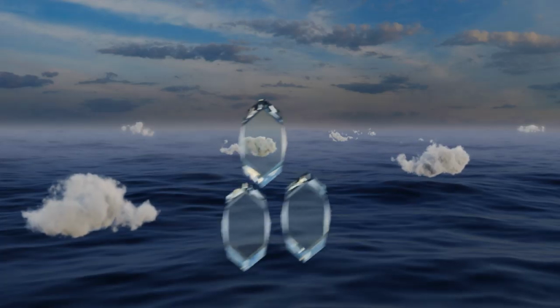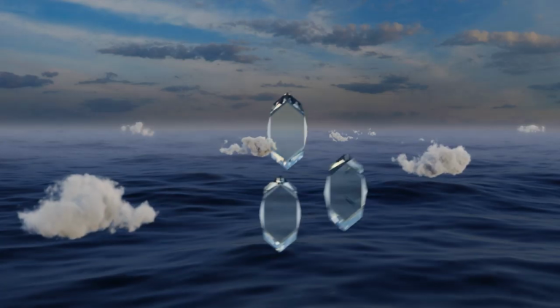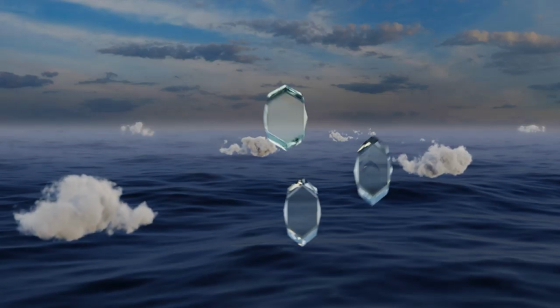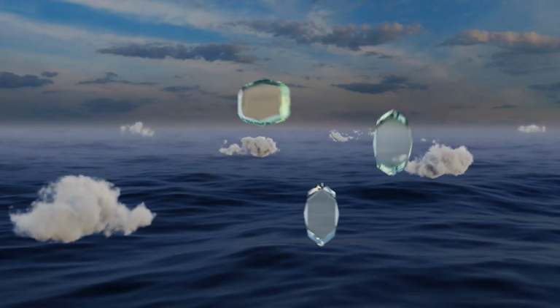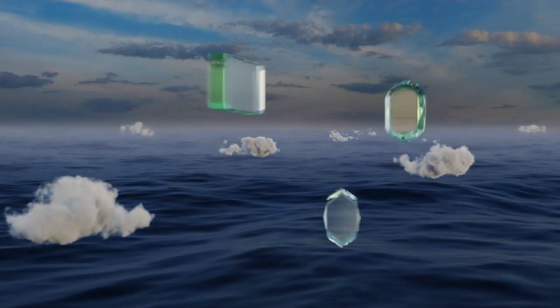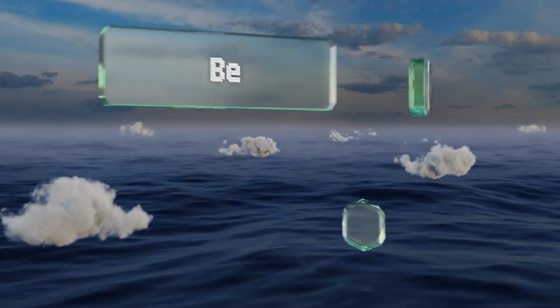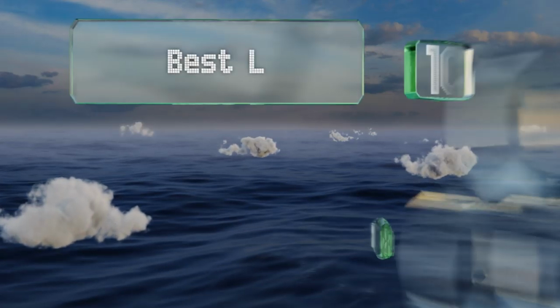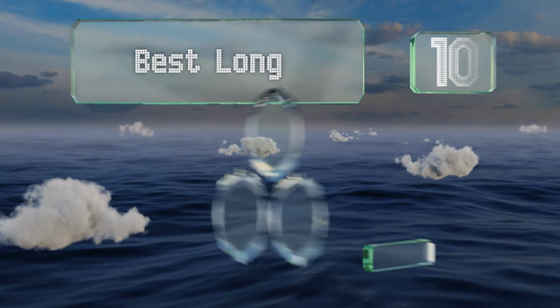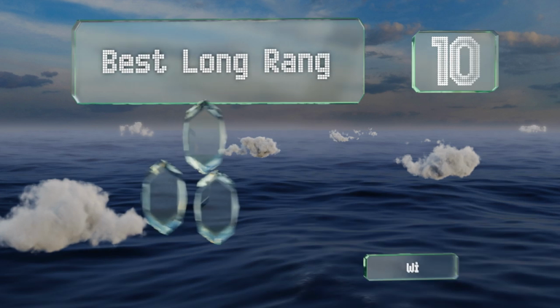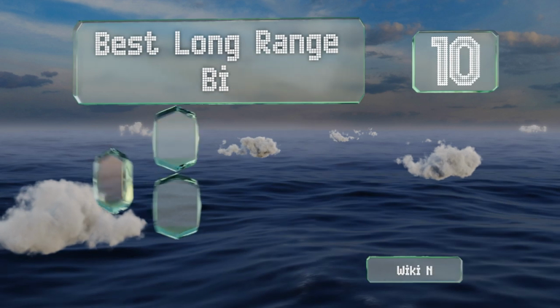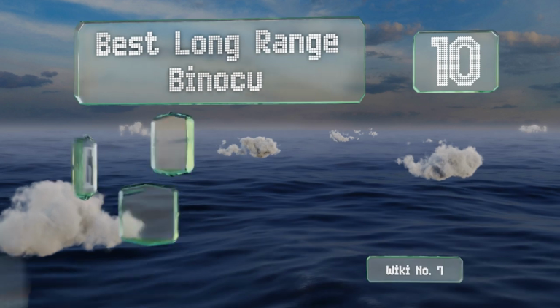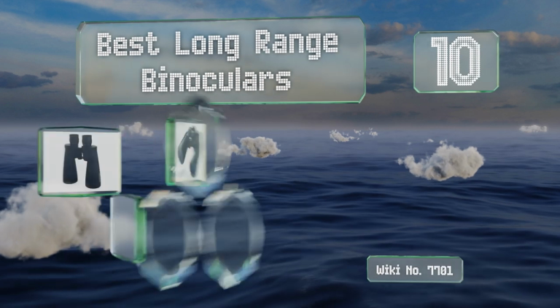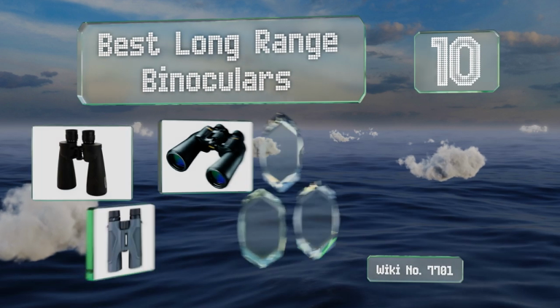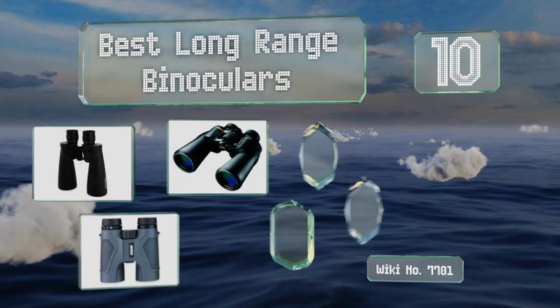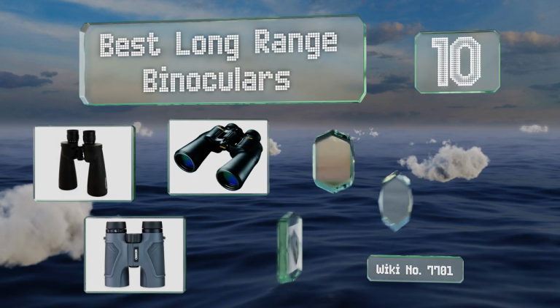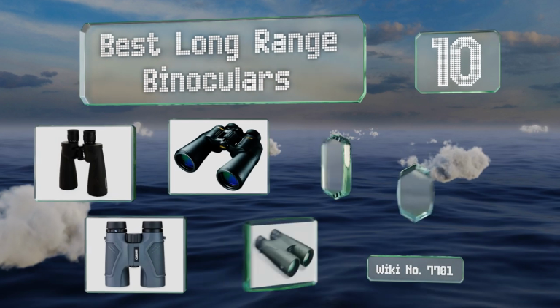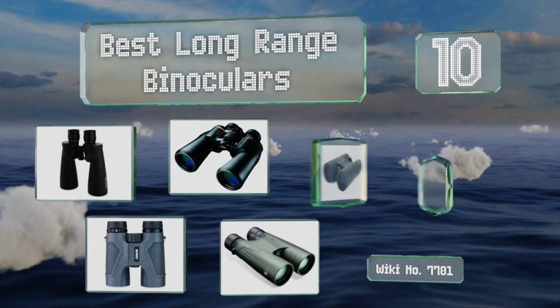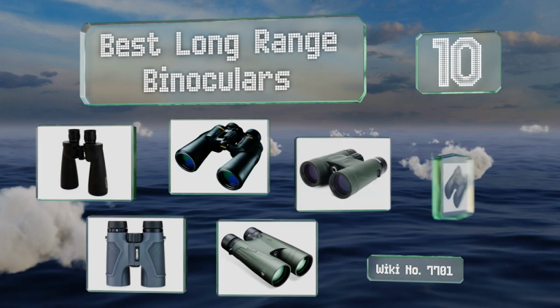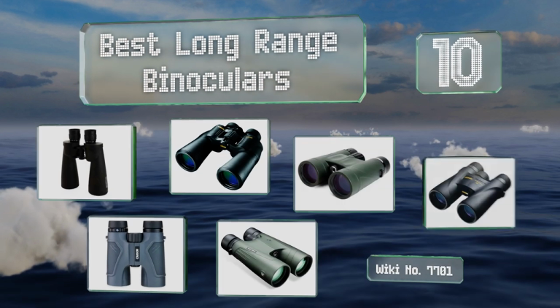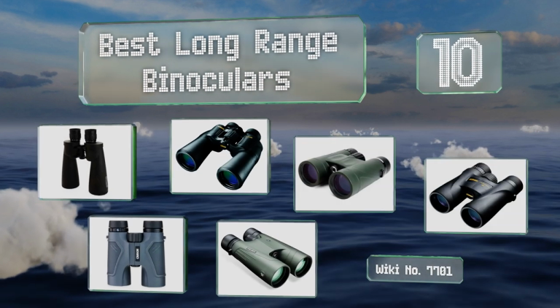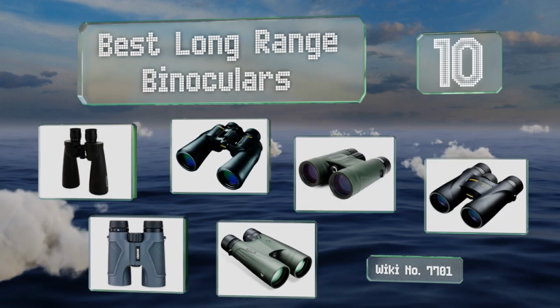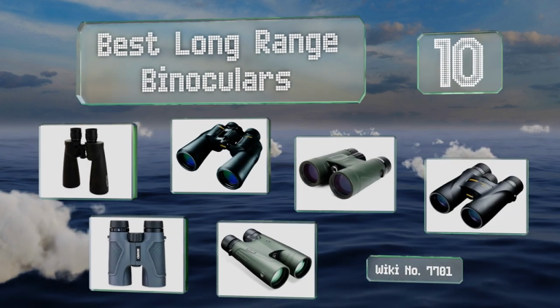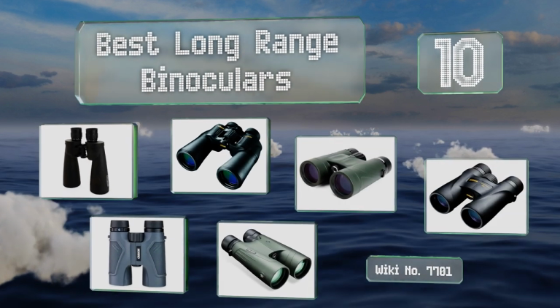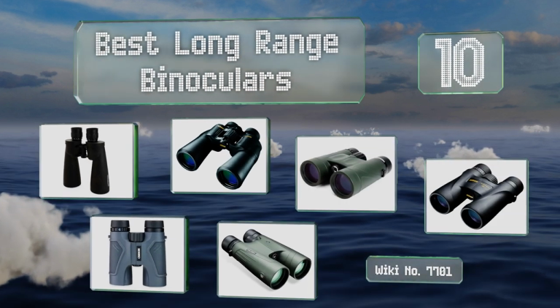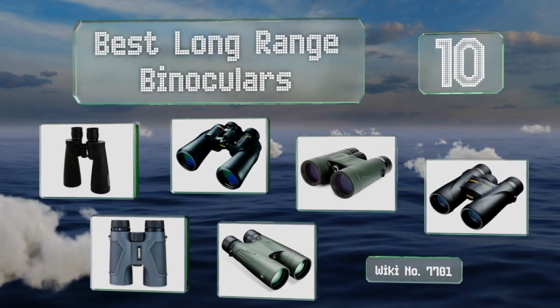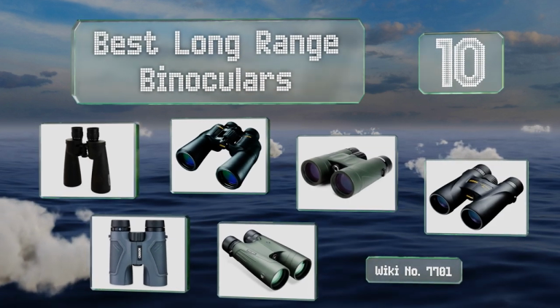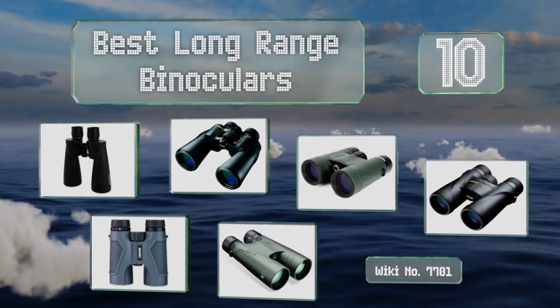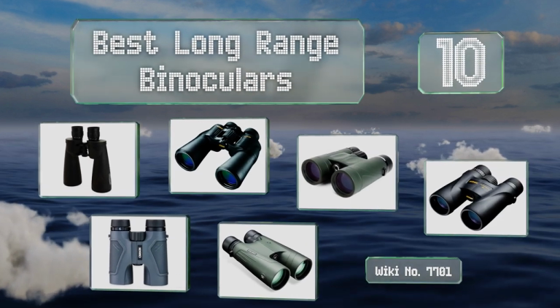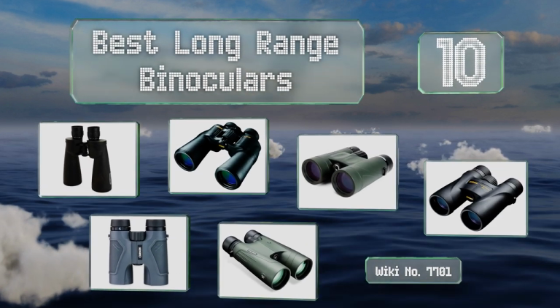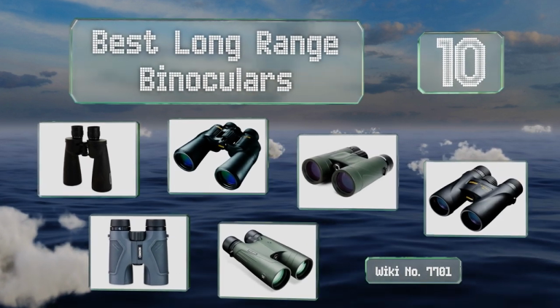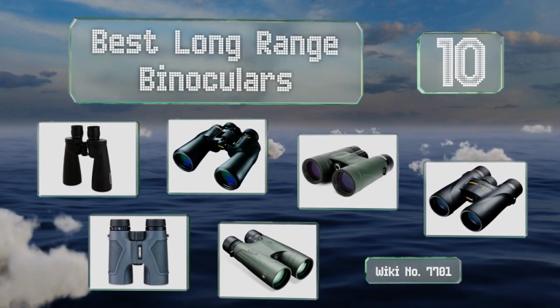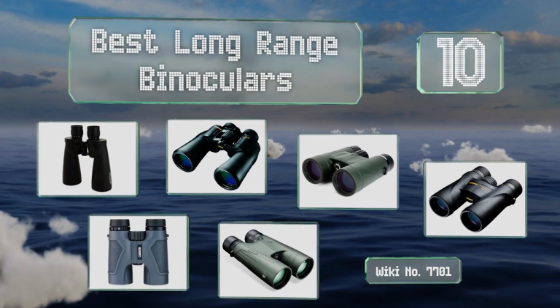EasyVid presents the 10 best long-range binoculars. Let's get started with the list.